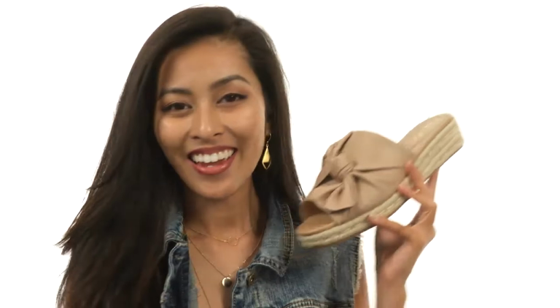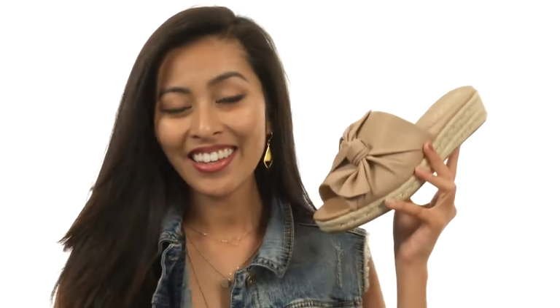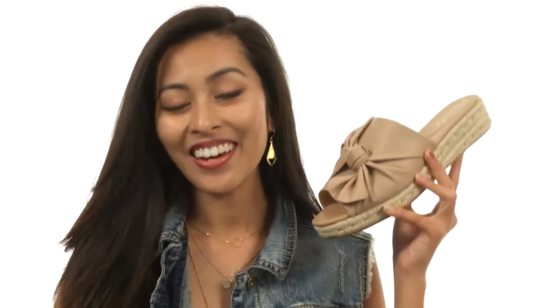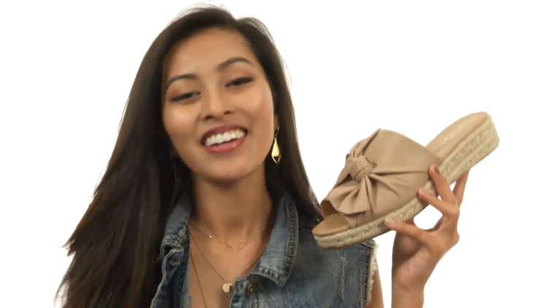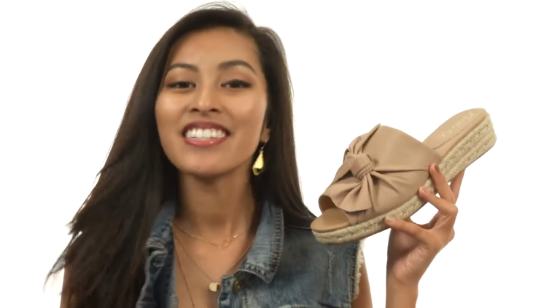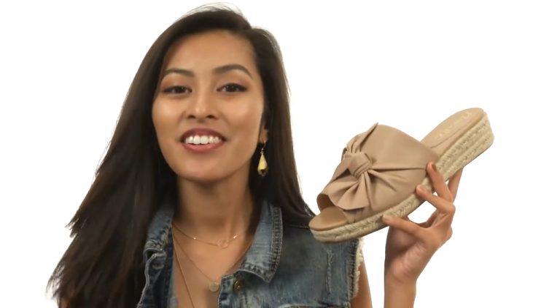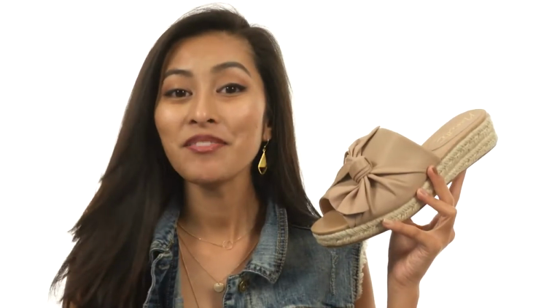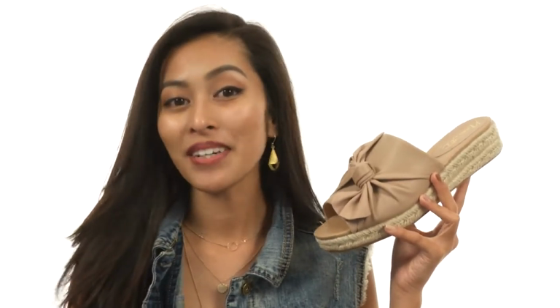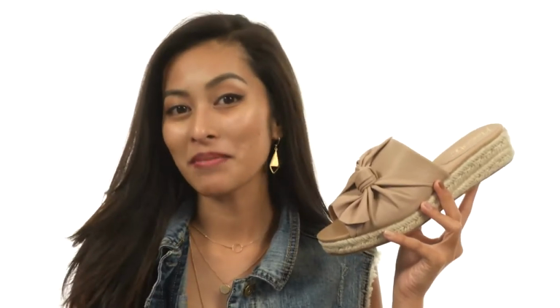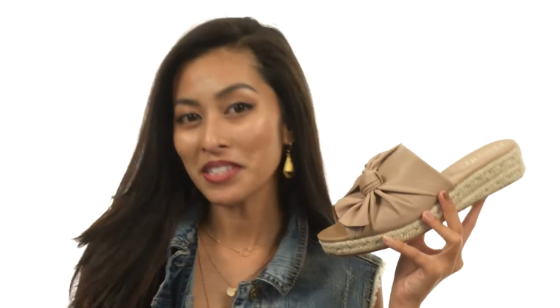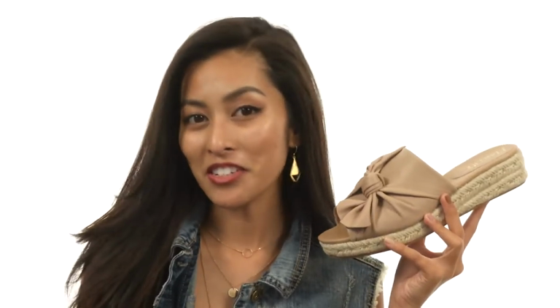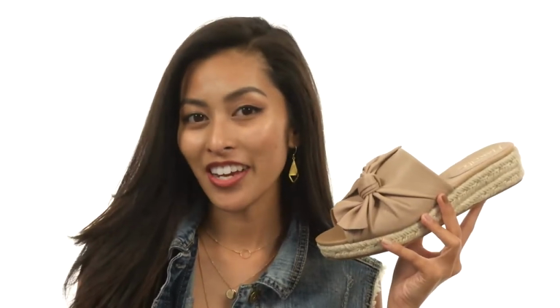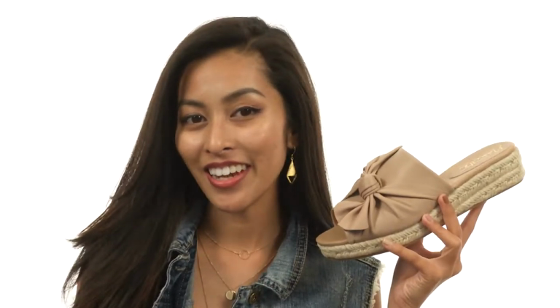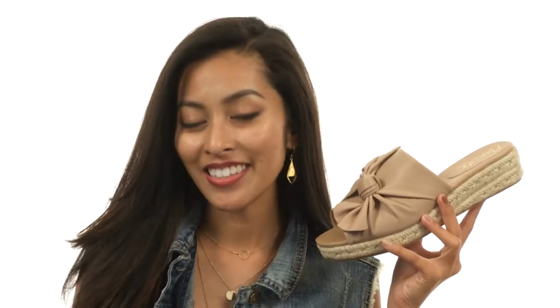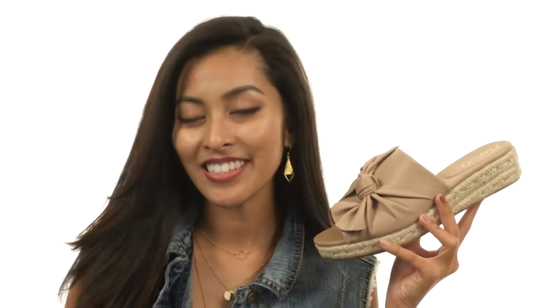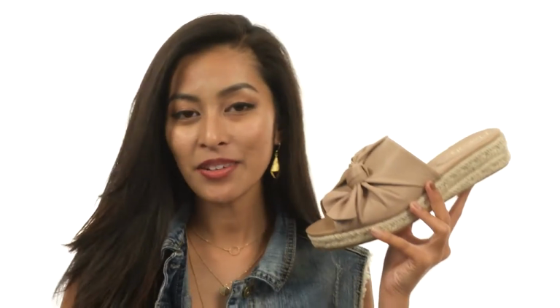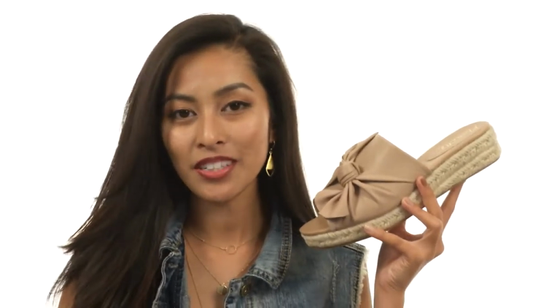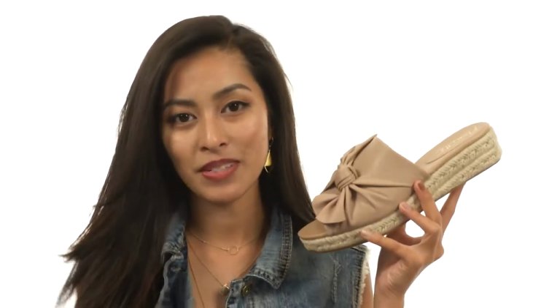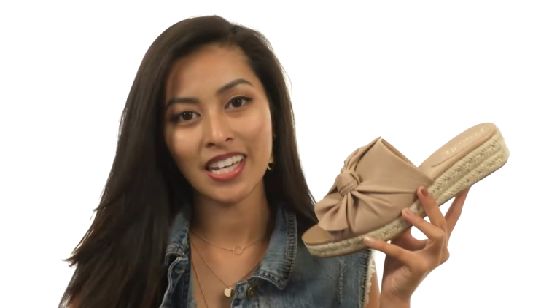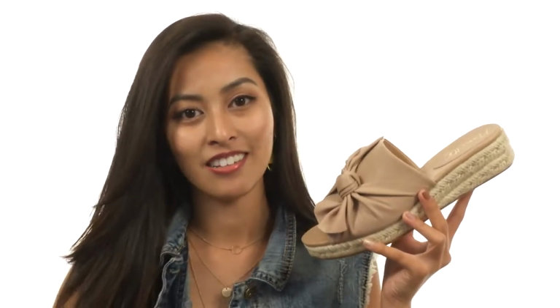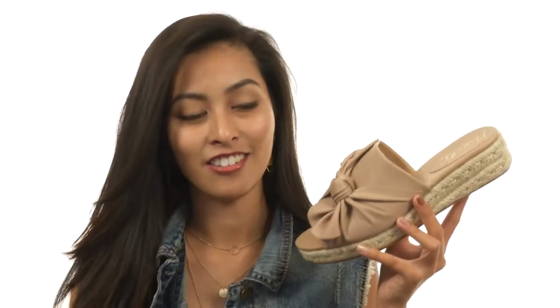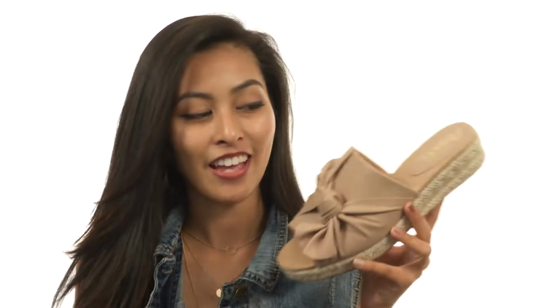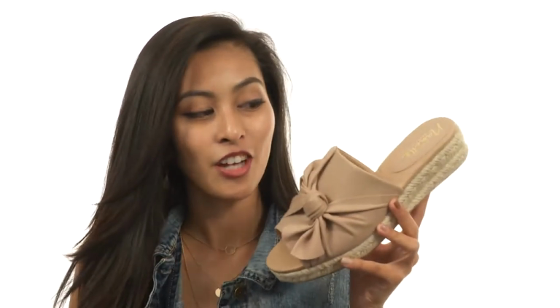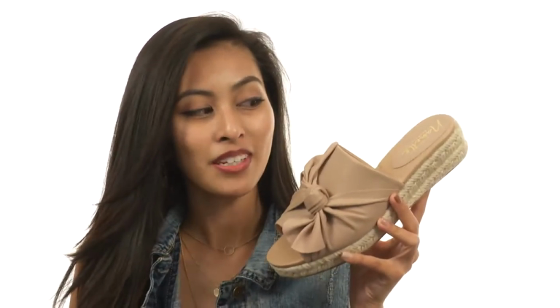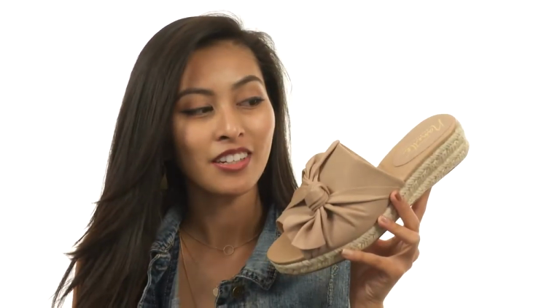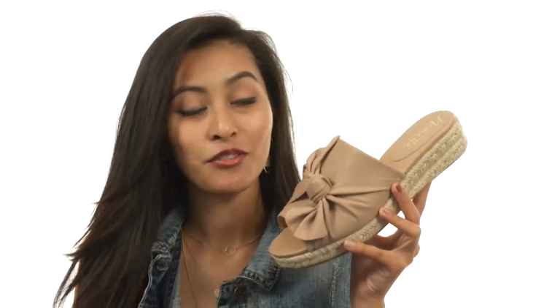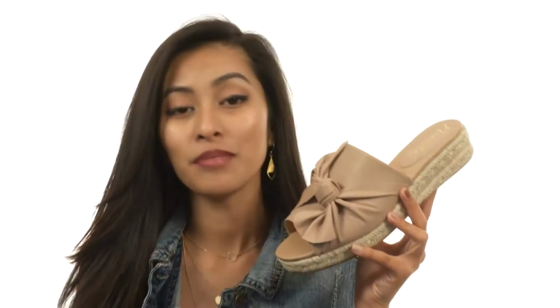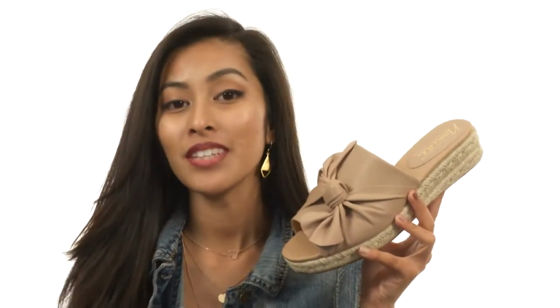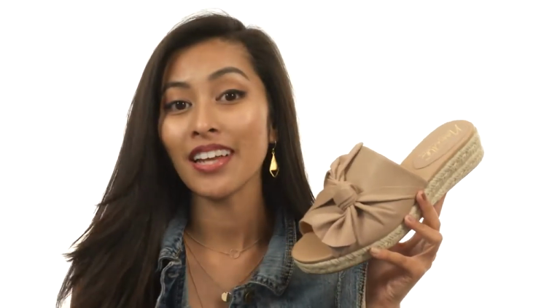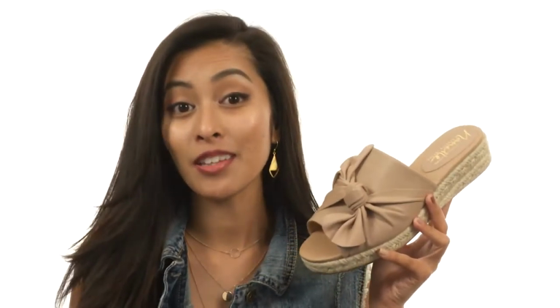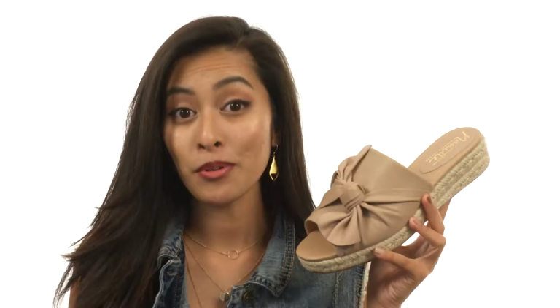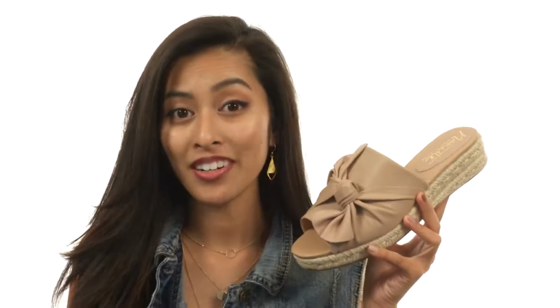Hey there! How's it going? My name is Sunshine and today we're going to be taking a look at Dominique from Nanette Lepore.